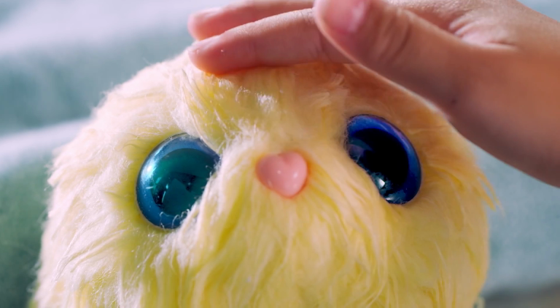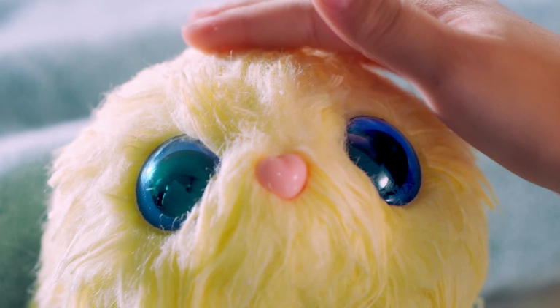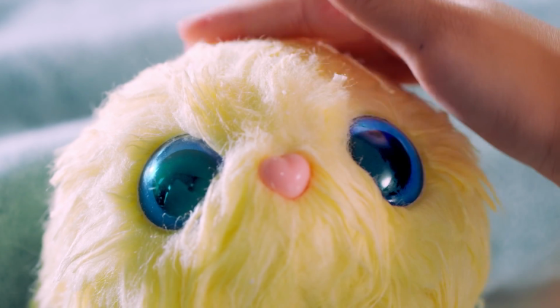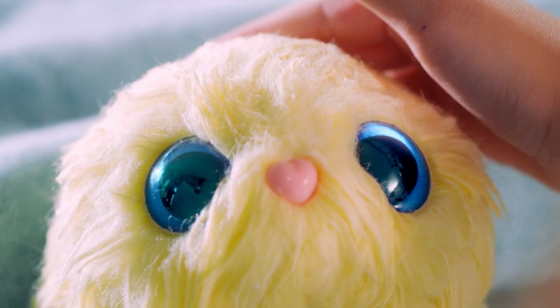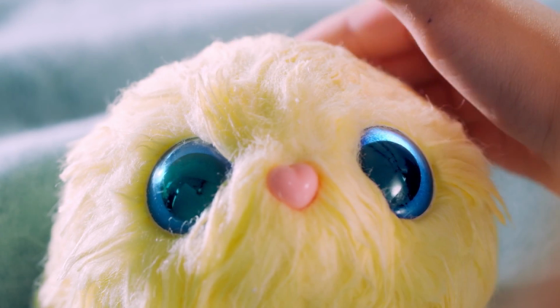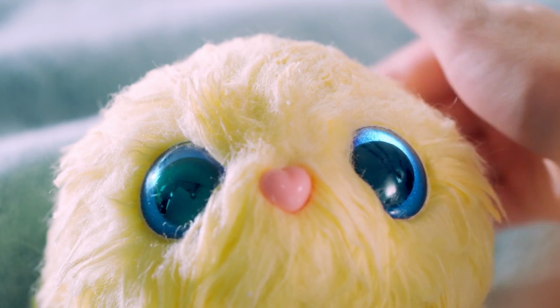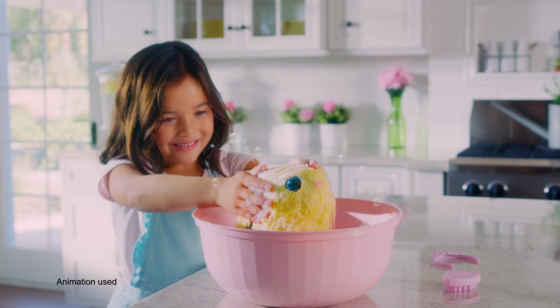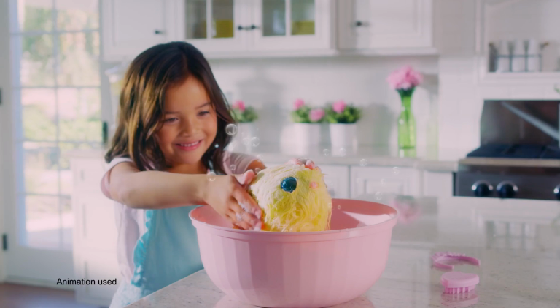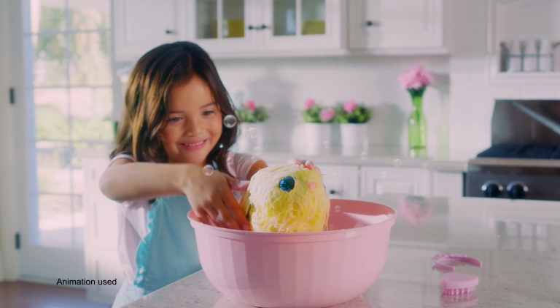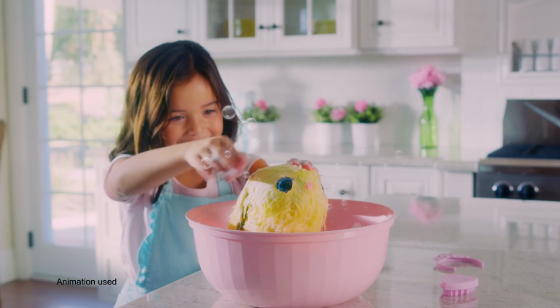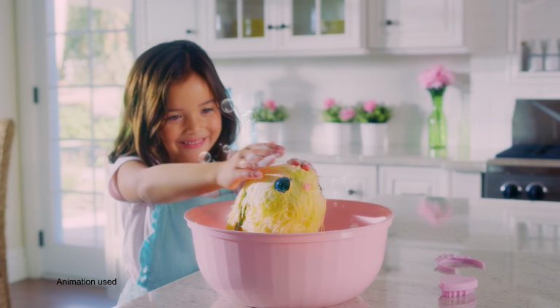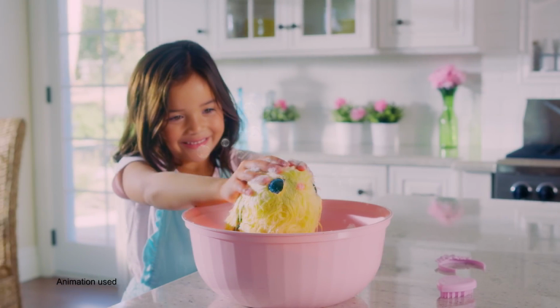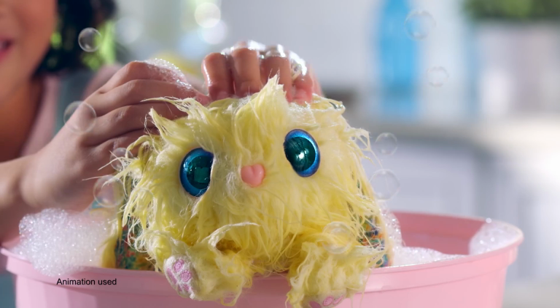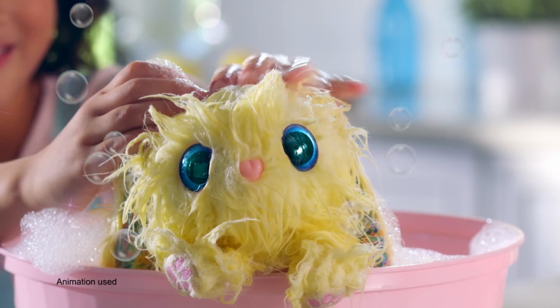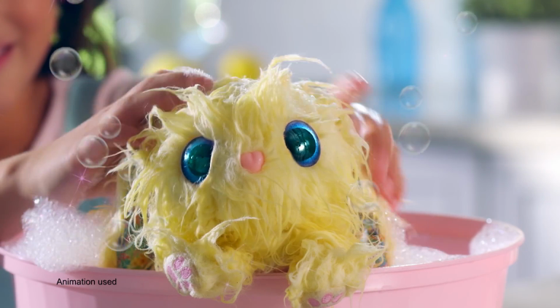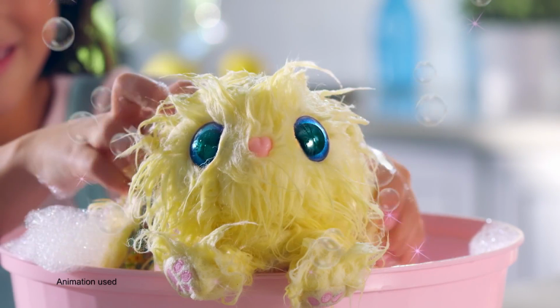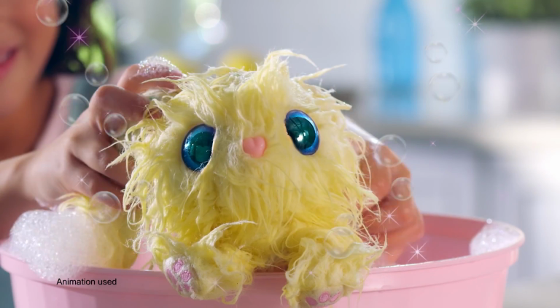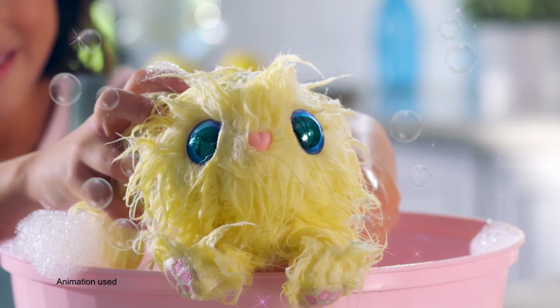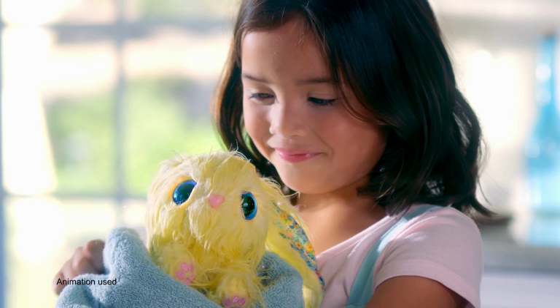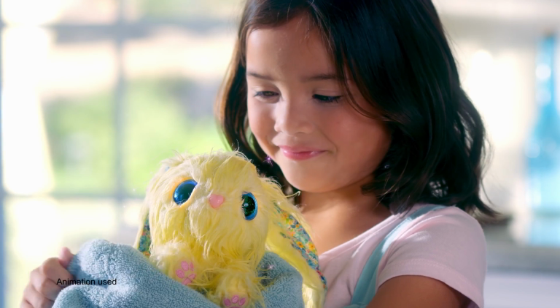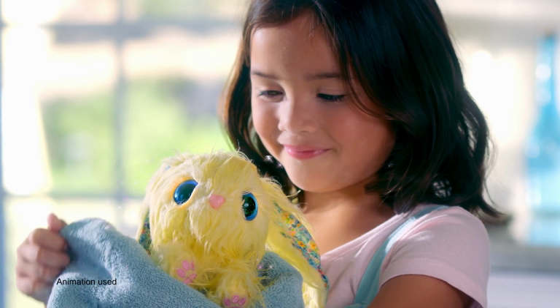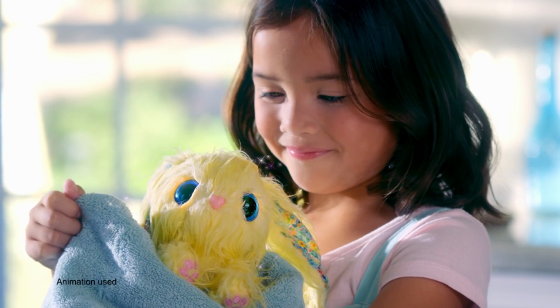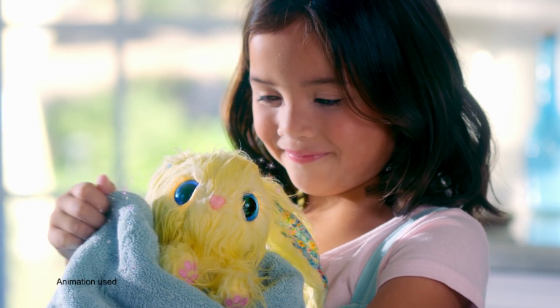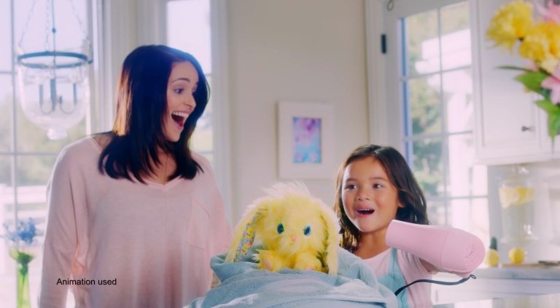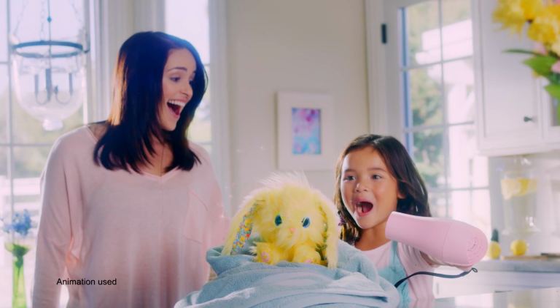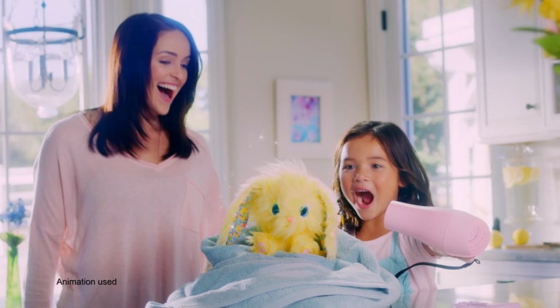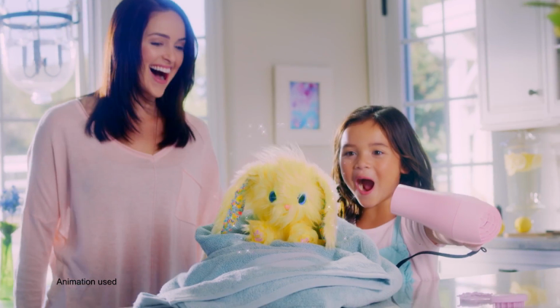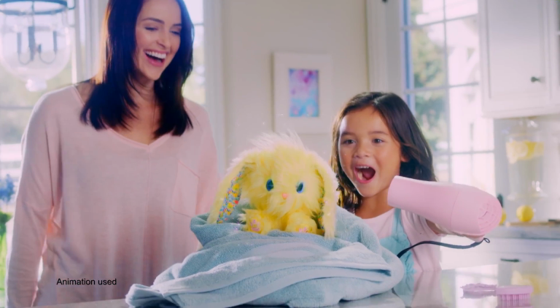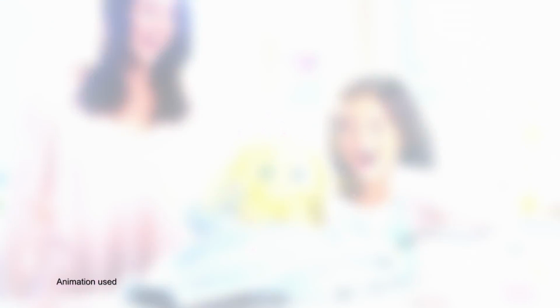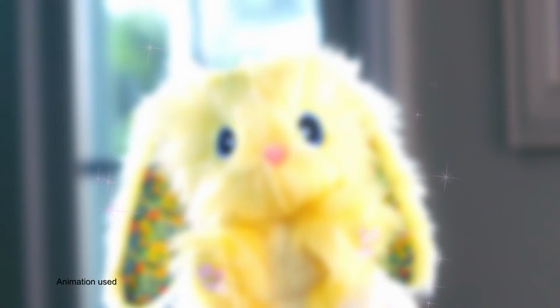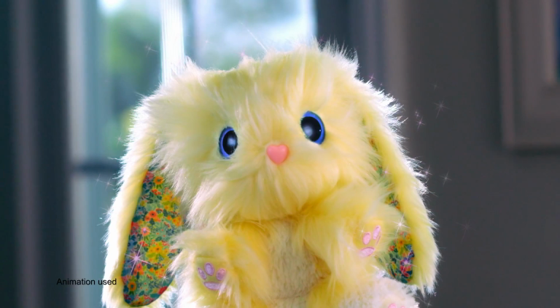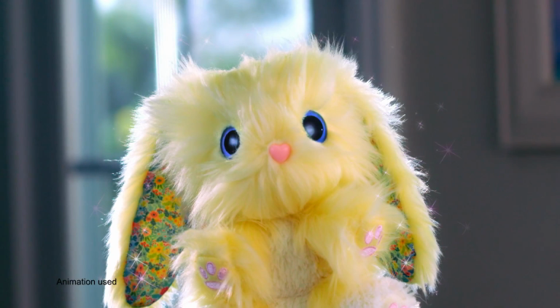Help transform them from scruffy to fluffy. Wash them, dry them, and reveal their true beauty.